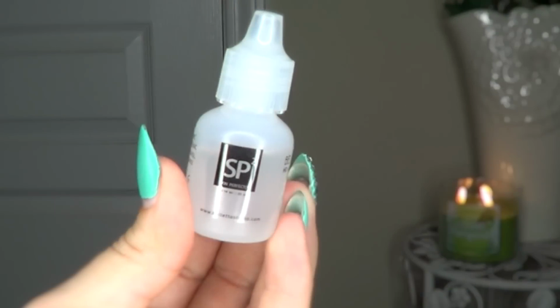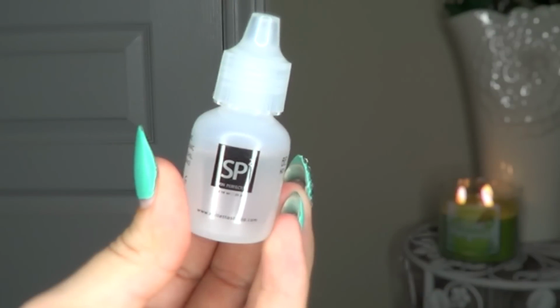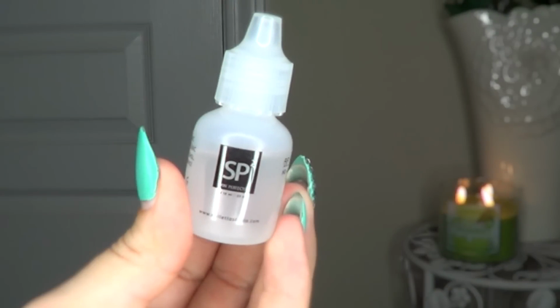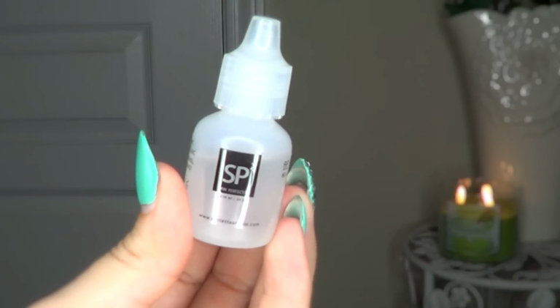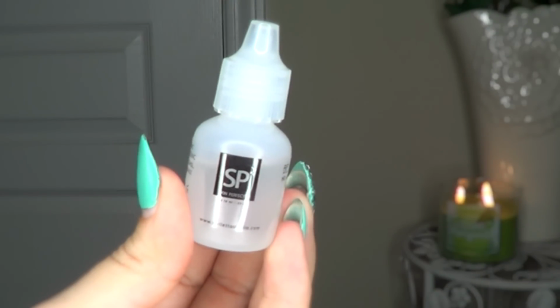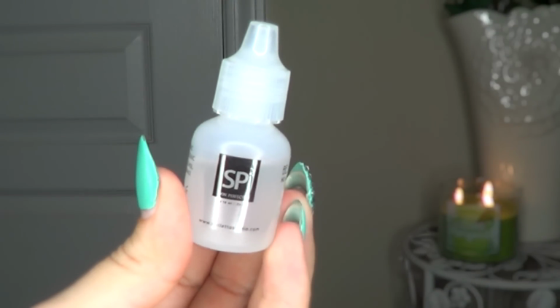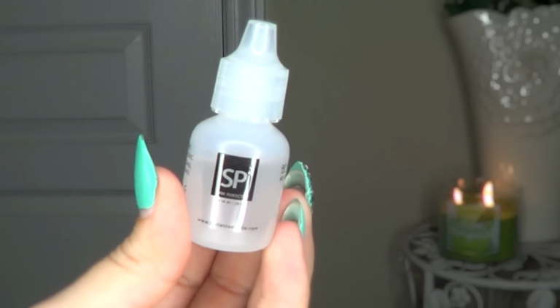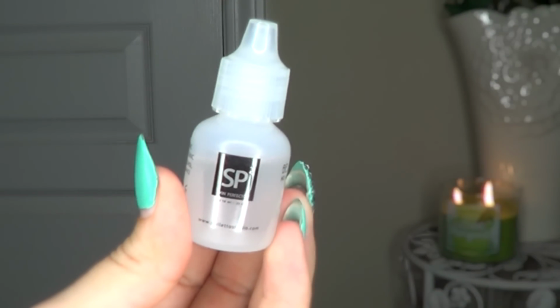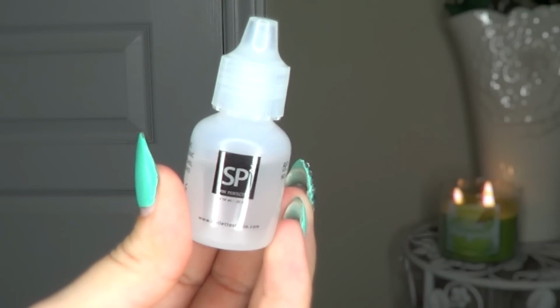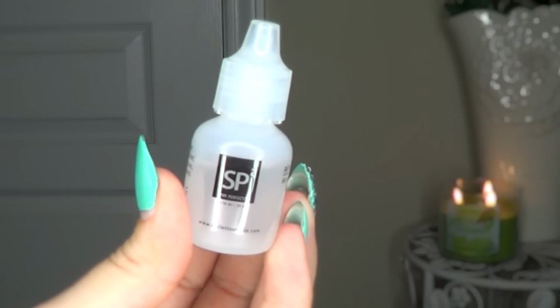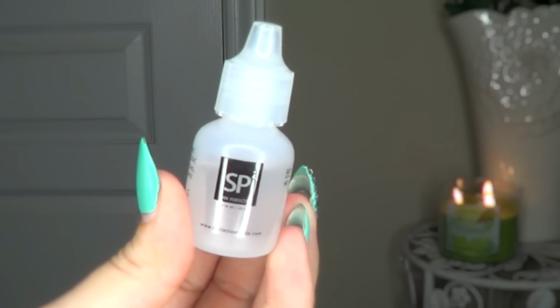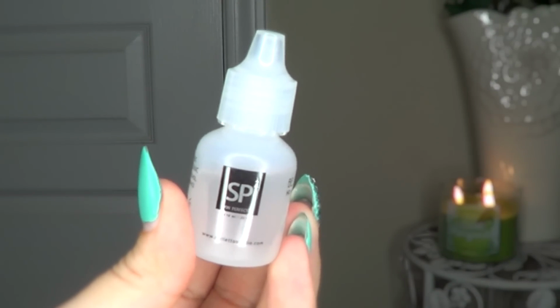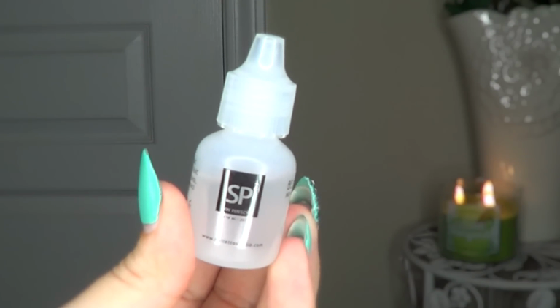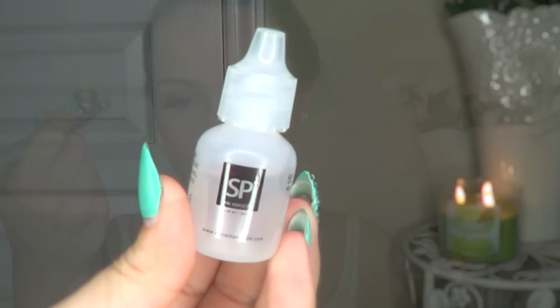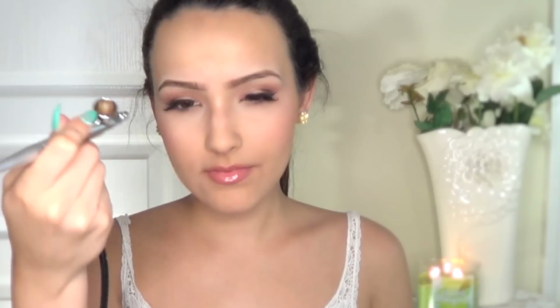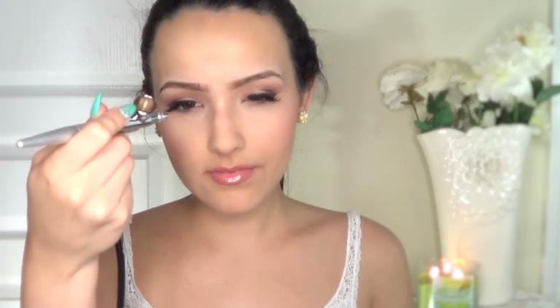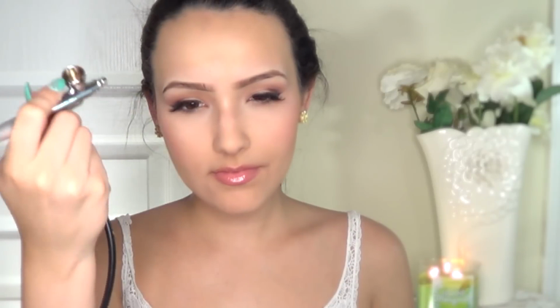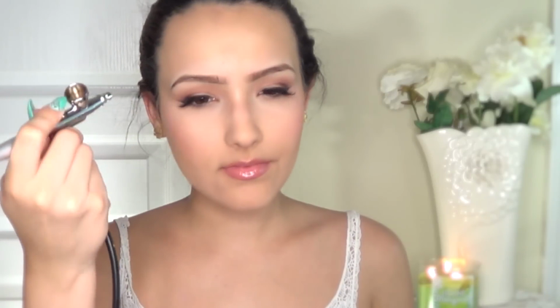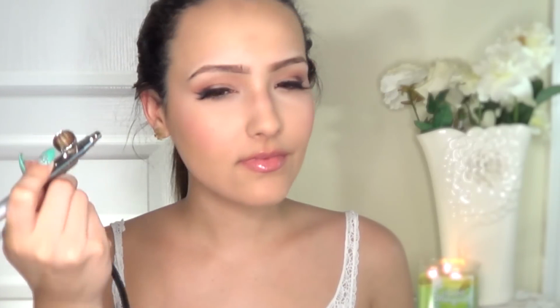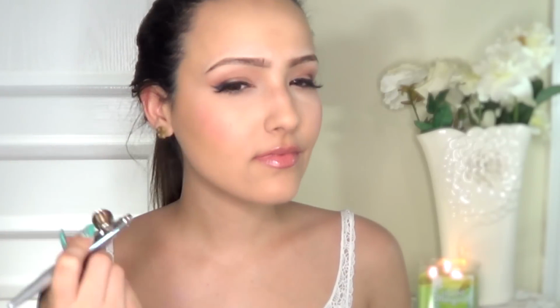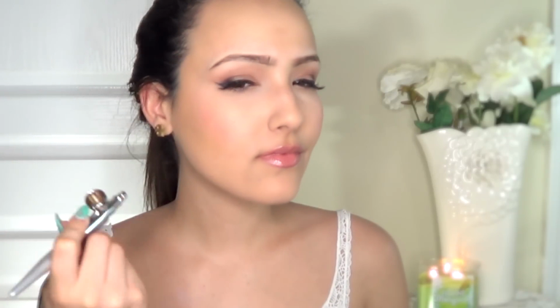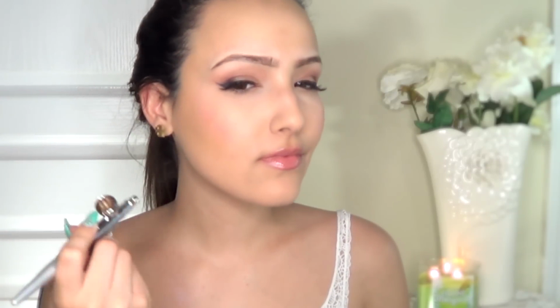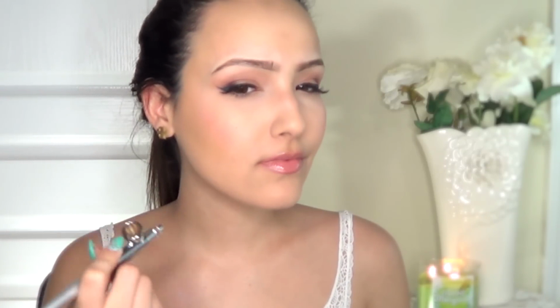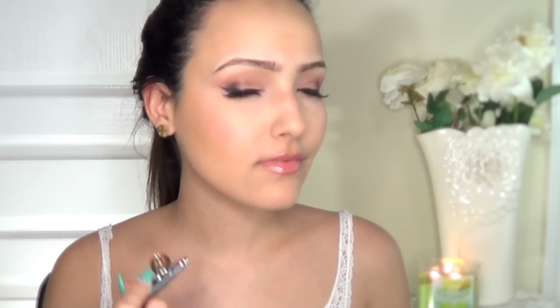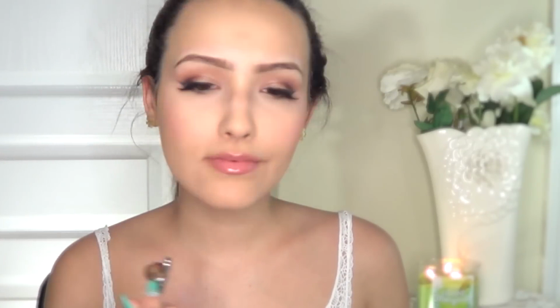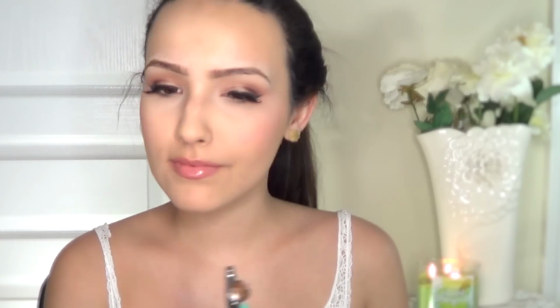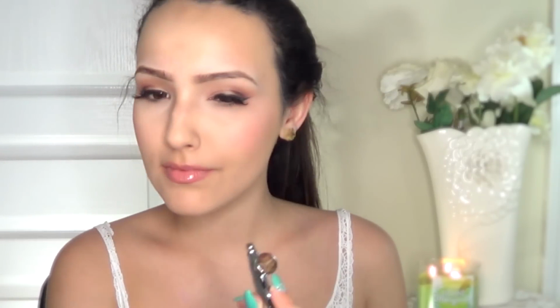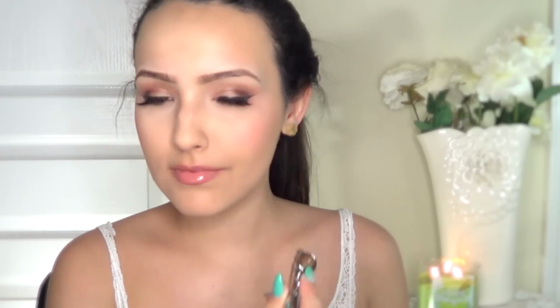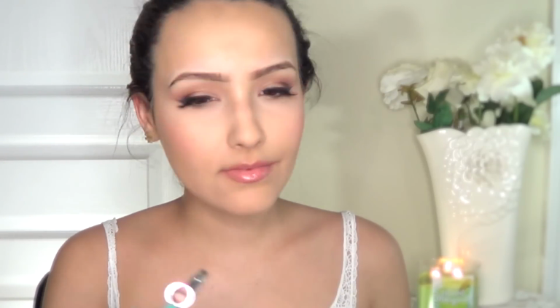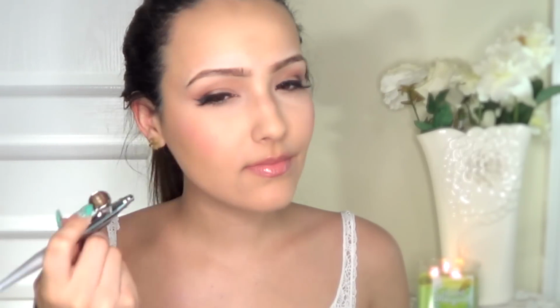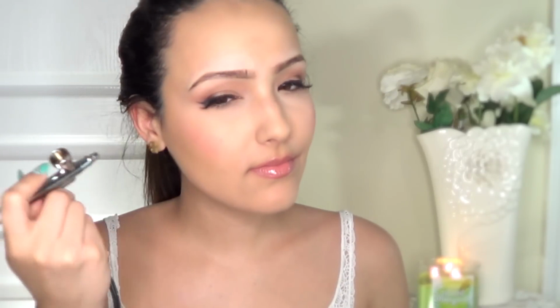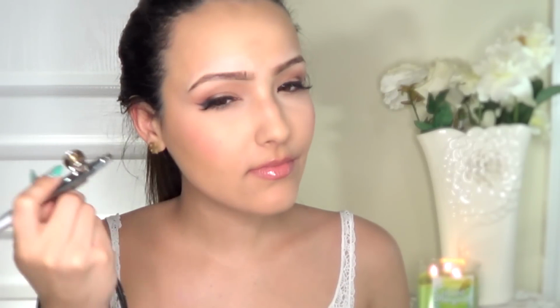To finish everything off, I'm going to use the Skin Perfector just to give me a little bit of a glow and set everything in place.